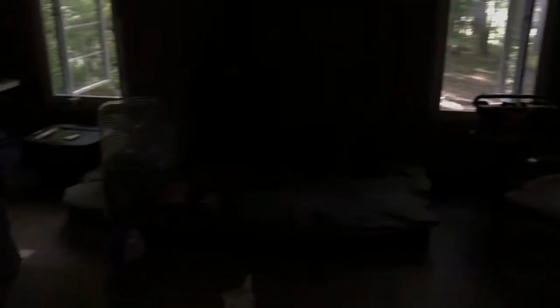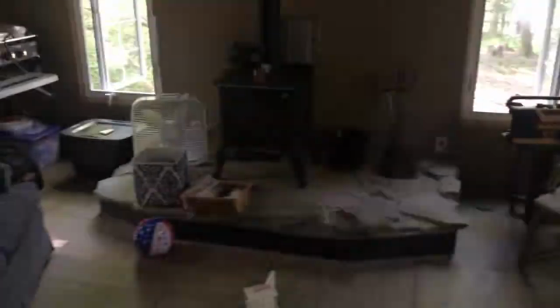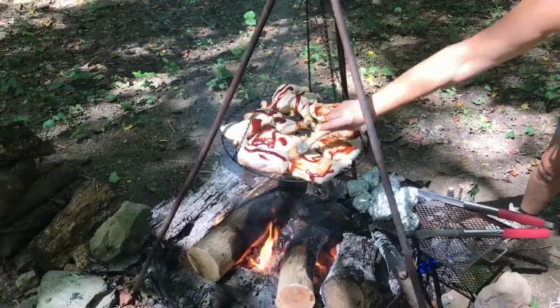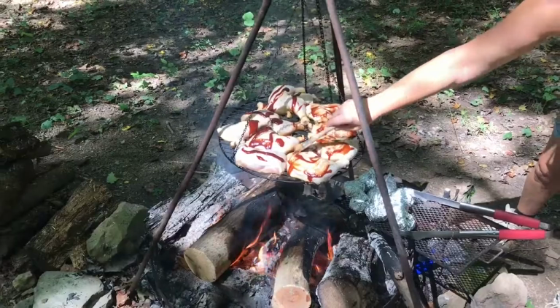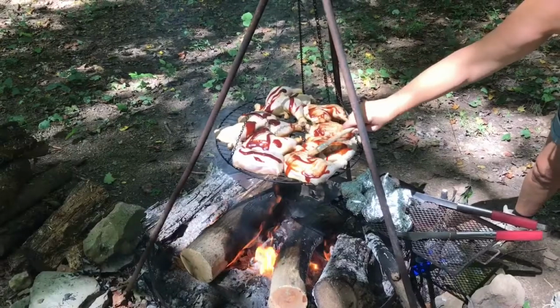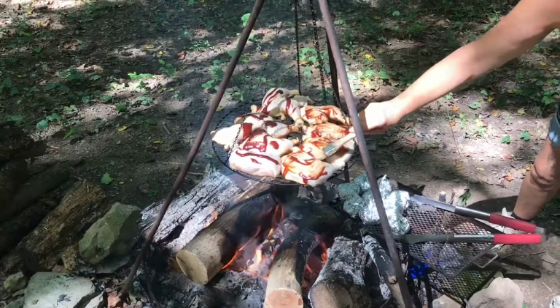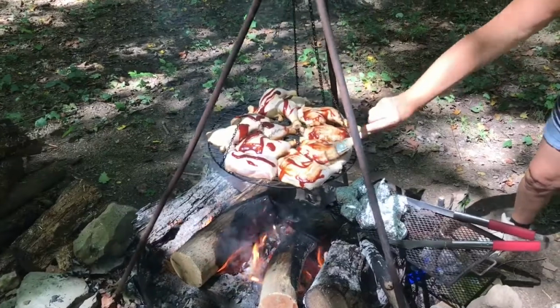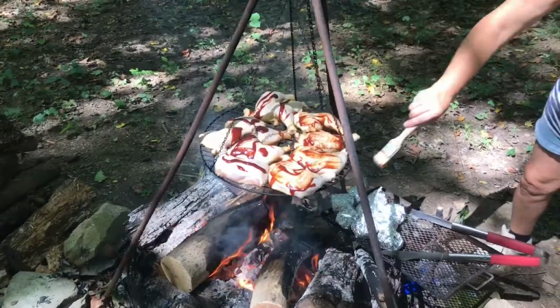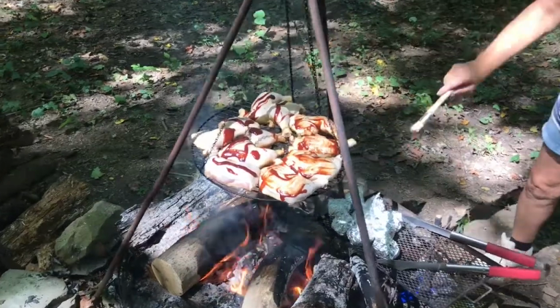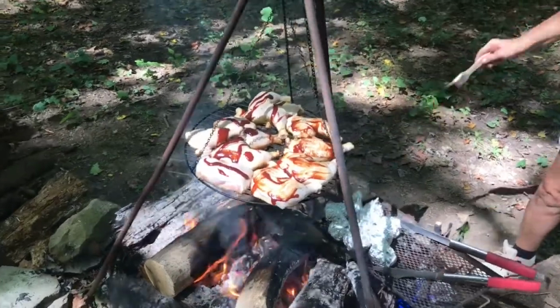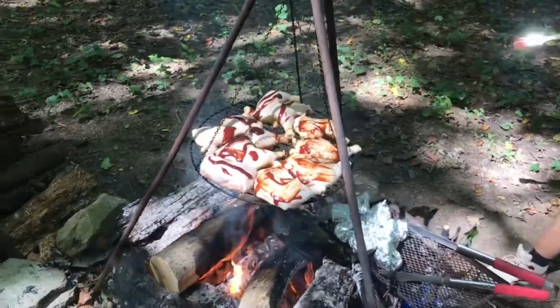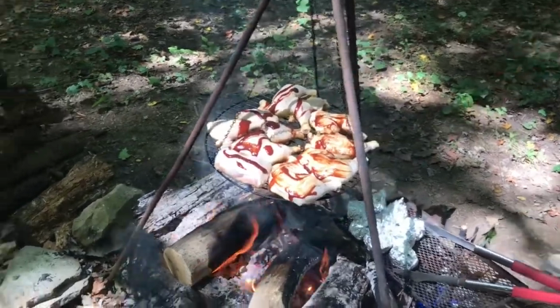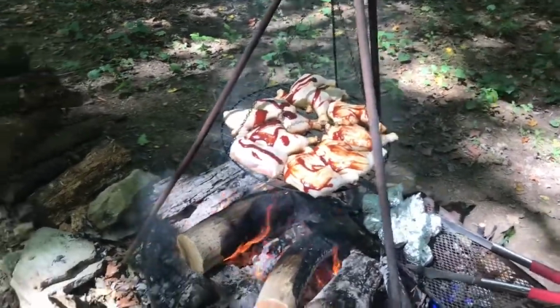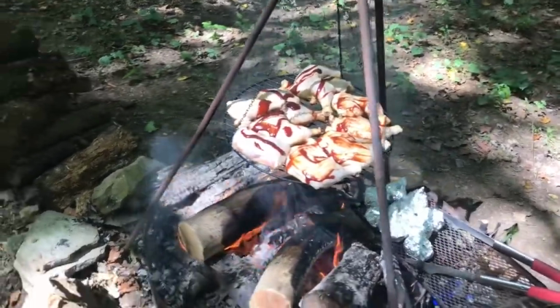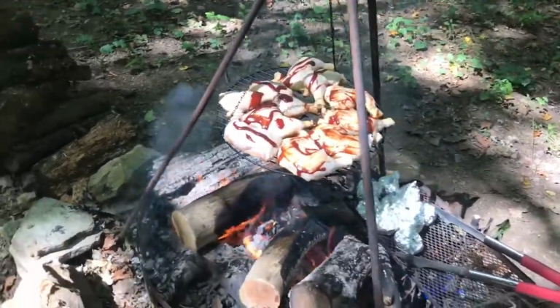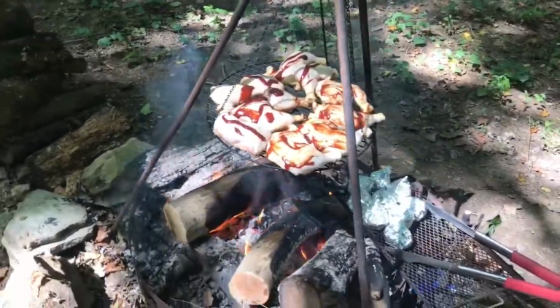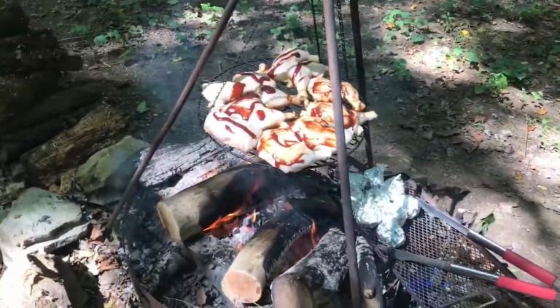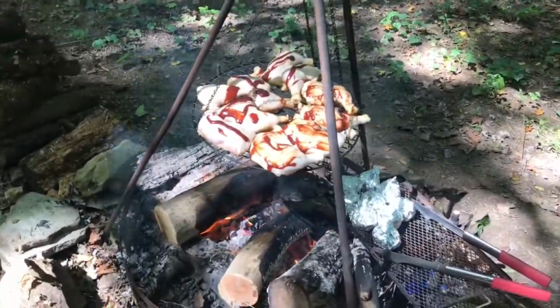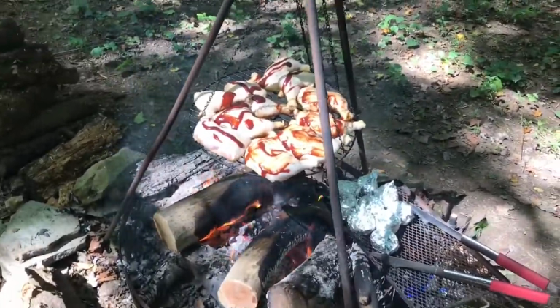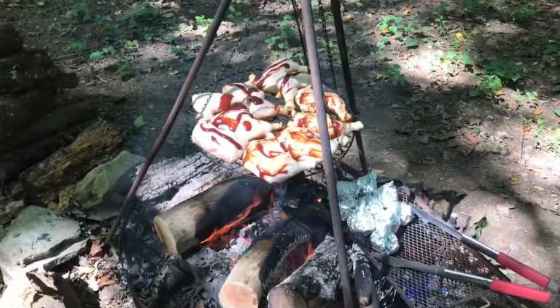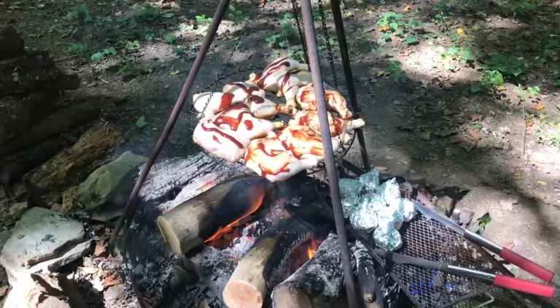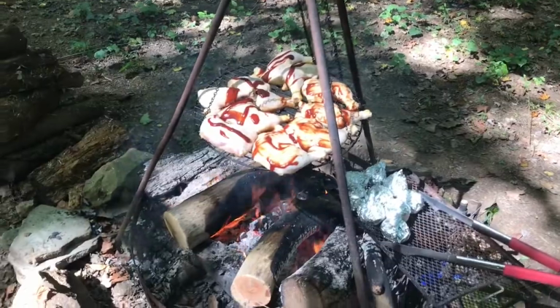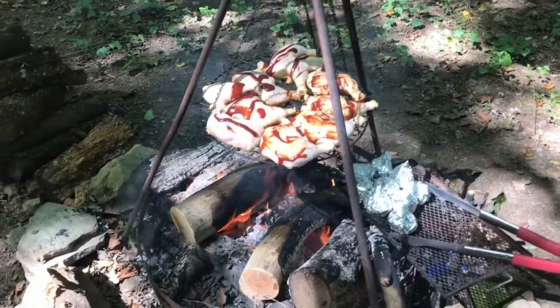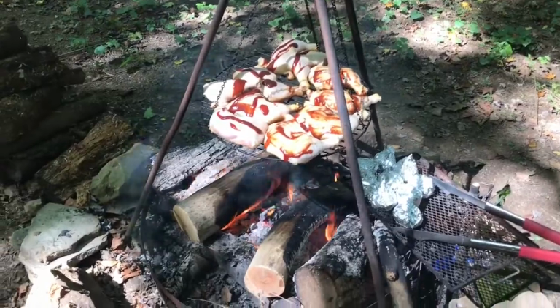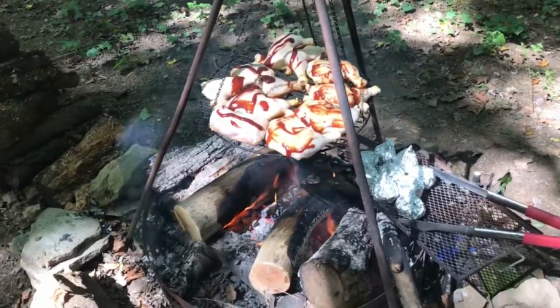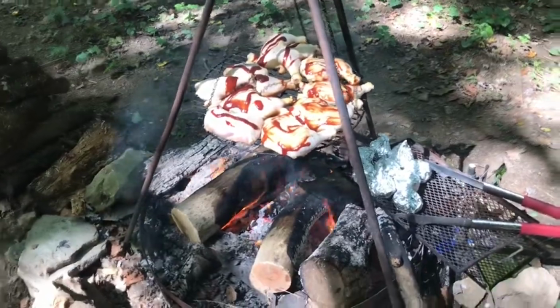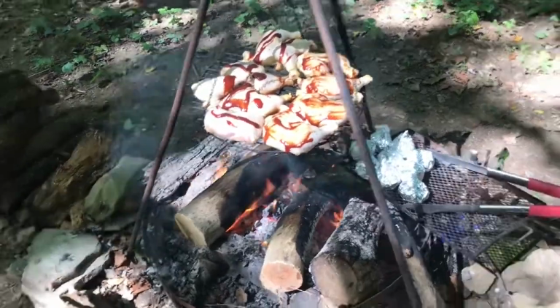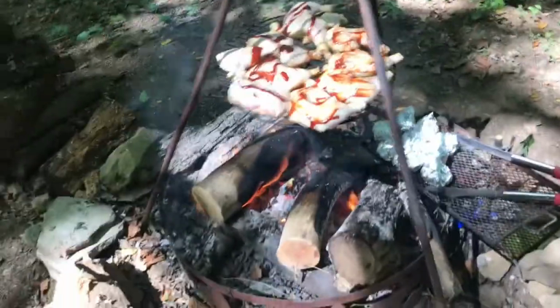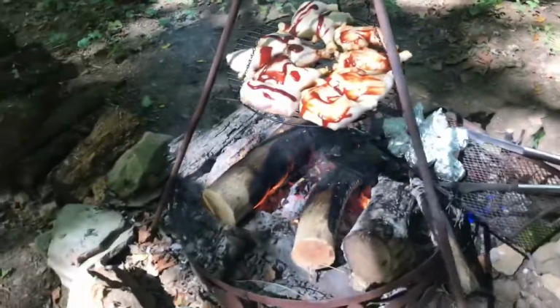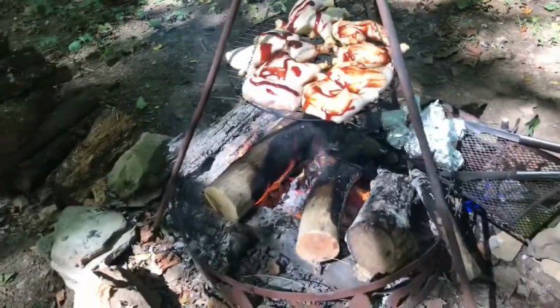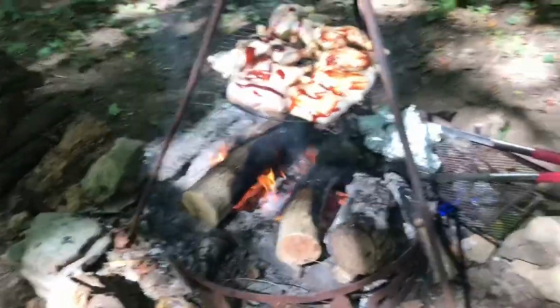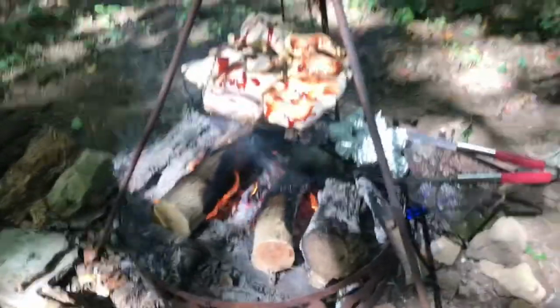All right, we got the closure put on the top there and mama's cooking us some chicken on the fire — good lunch time here.